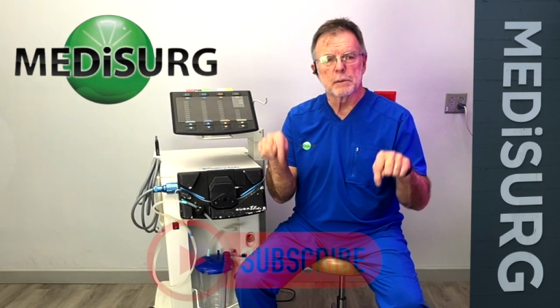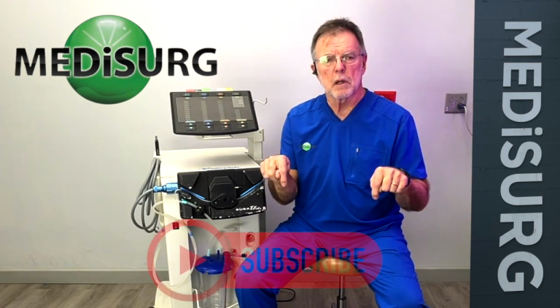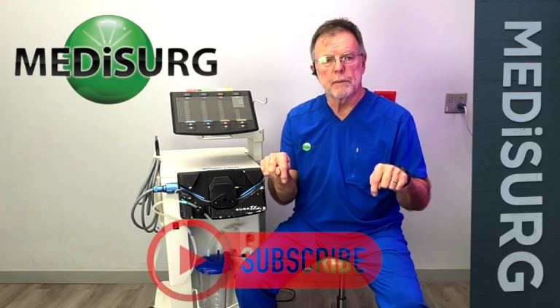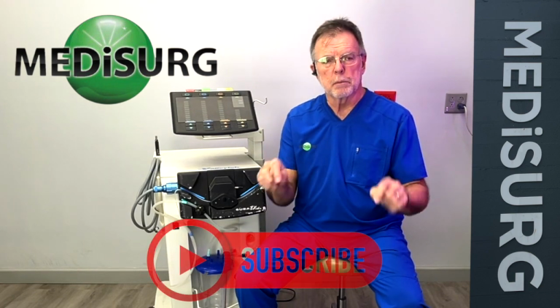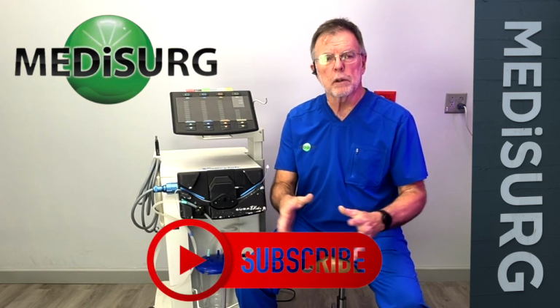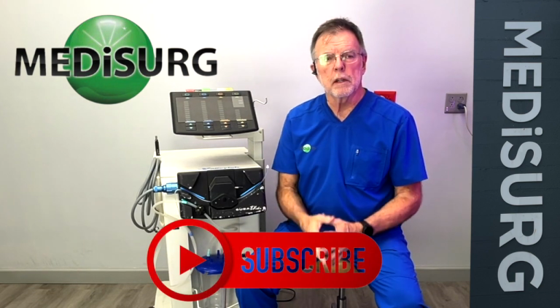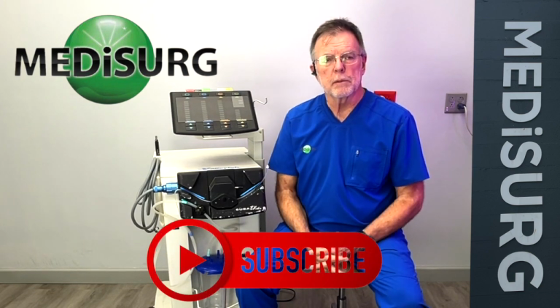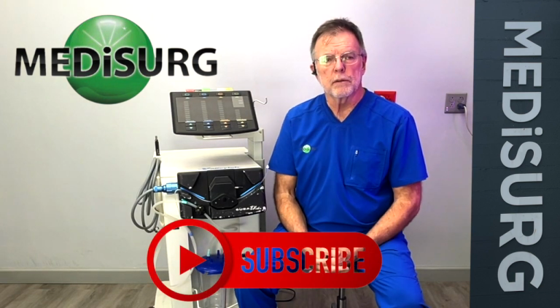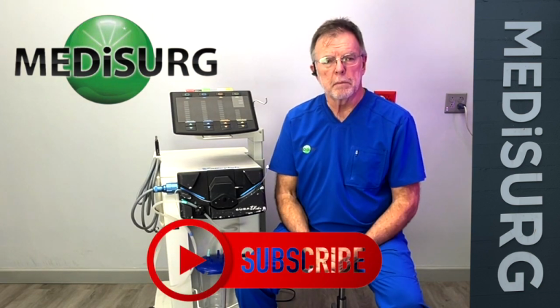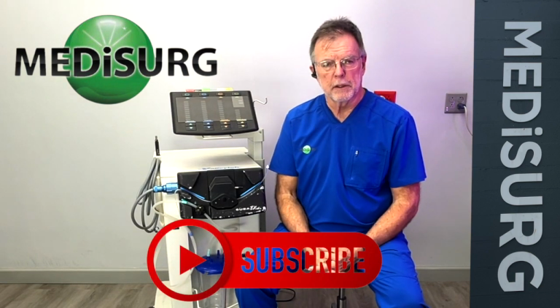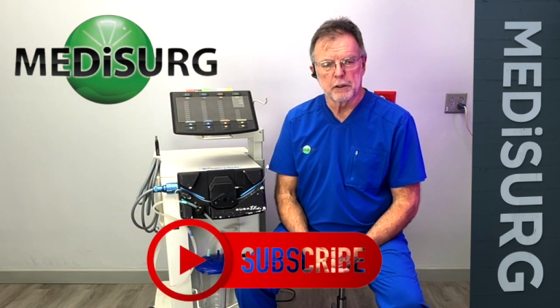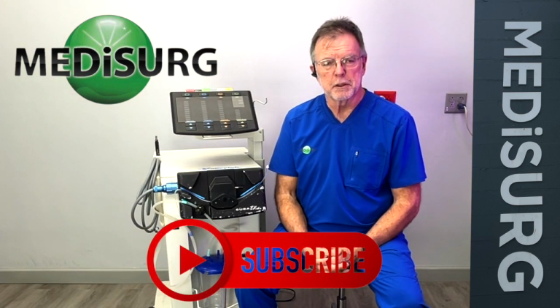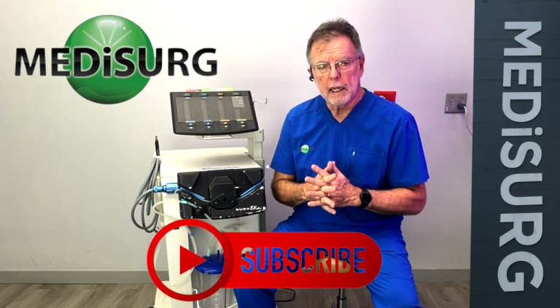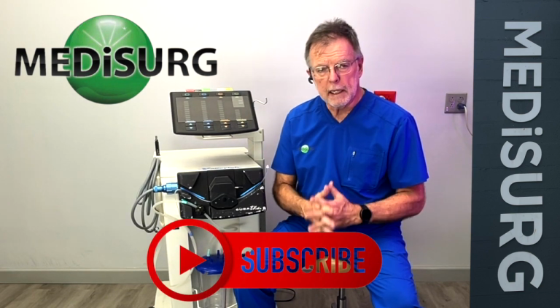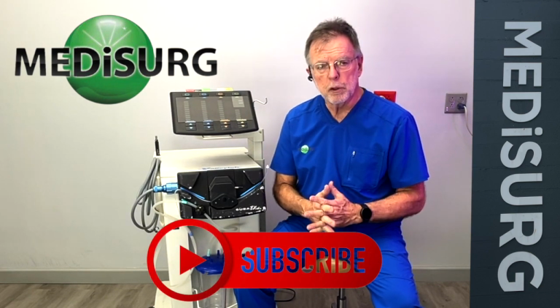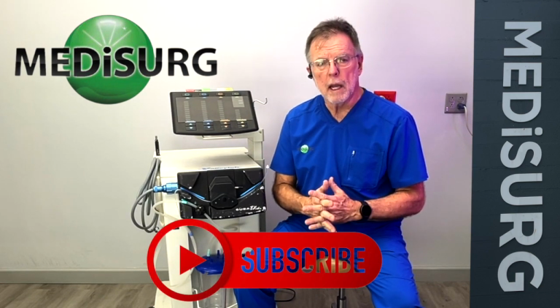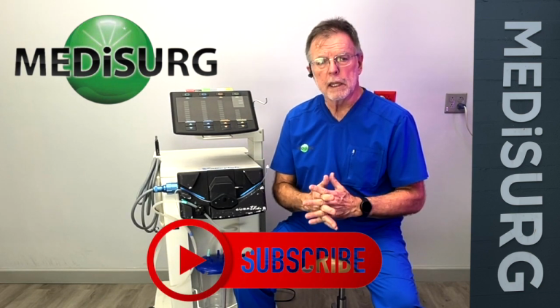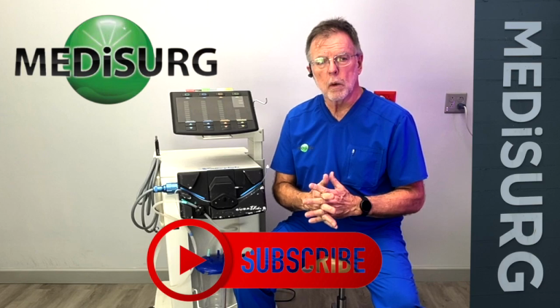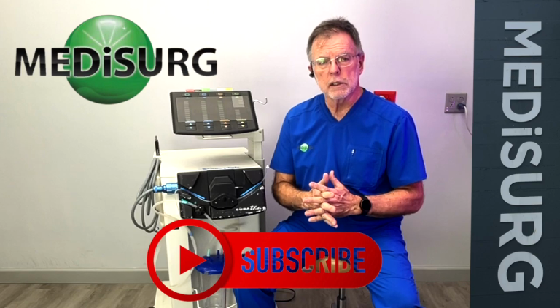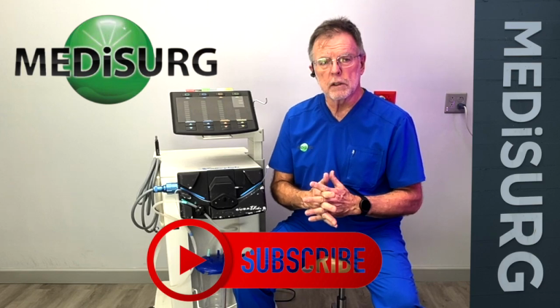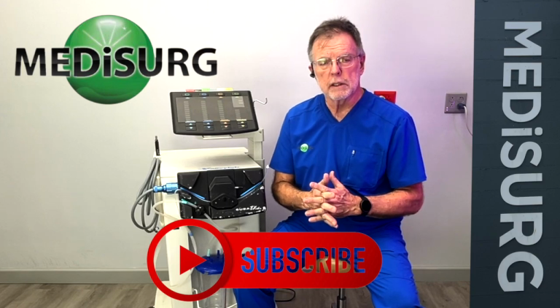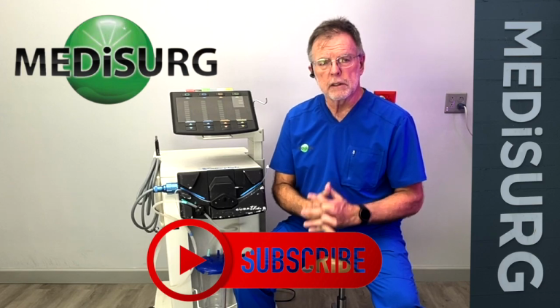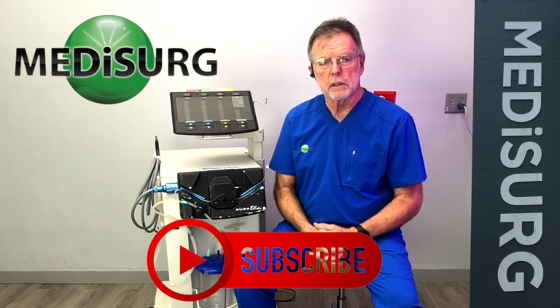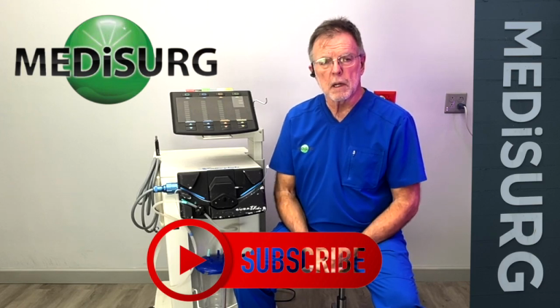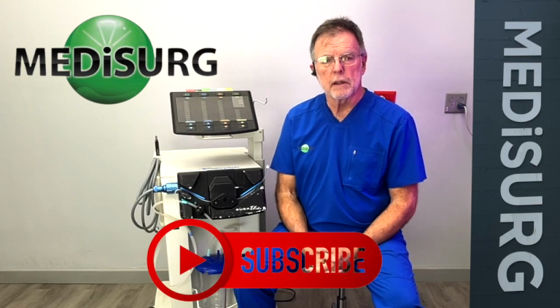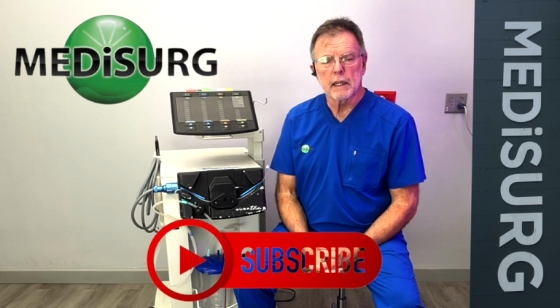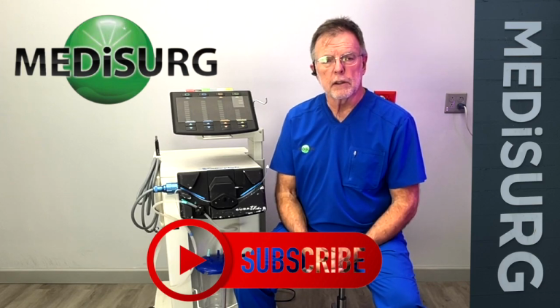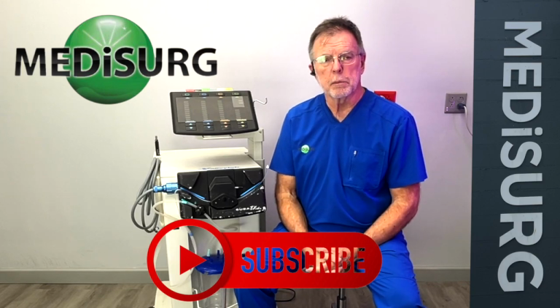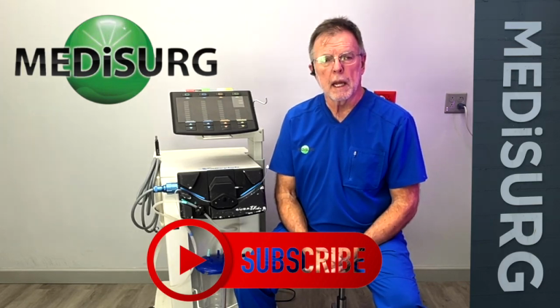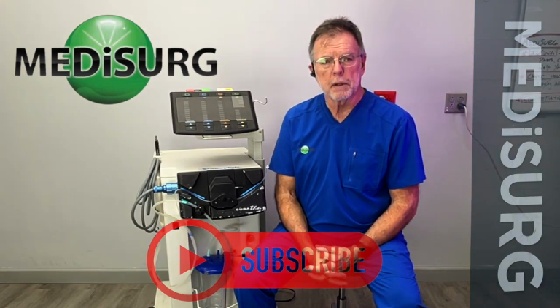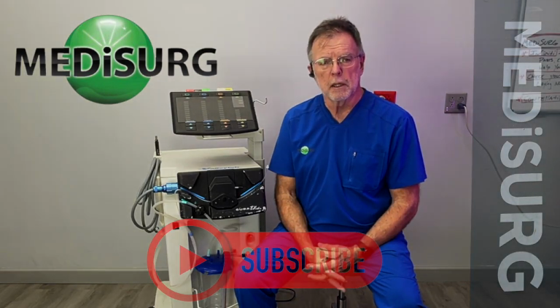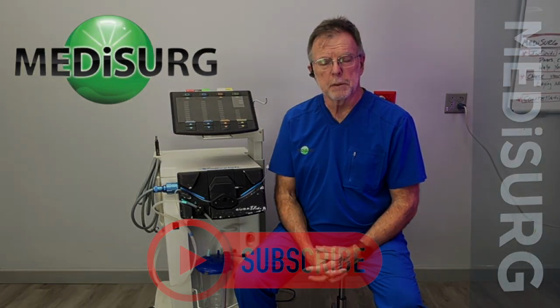Subscribe for more tips from MediSearch. If you have any questions on this system, contact us — we'll be happy to help you.